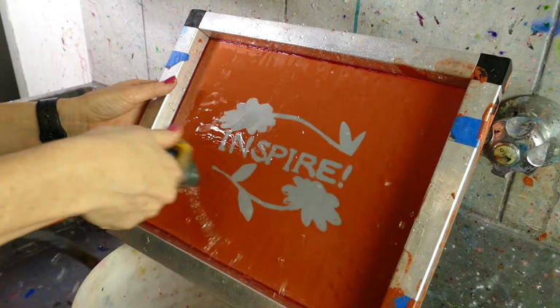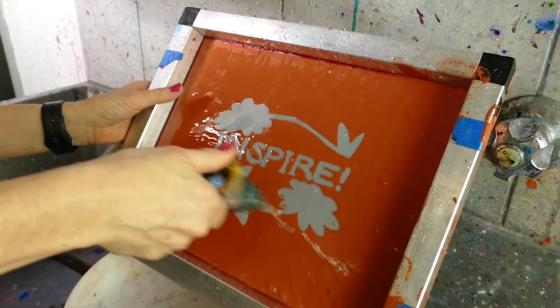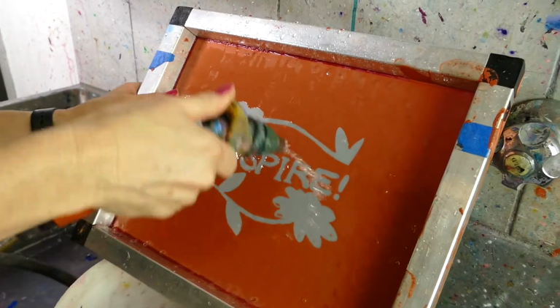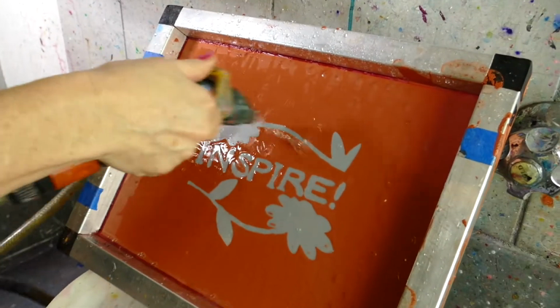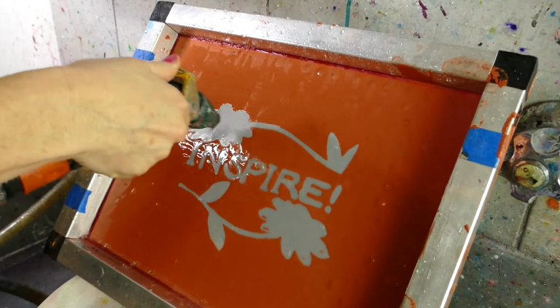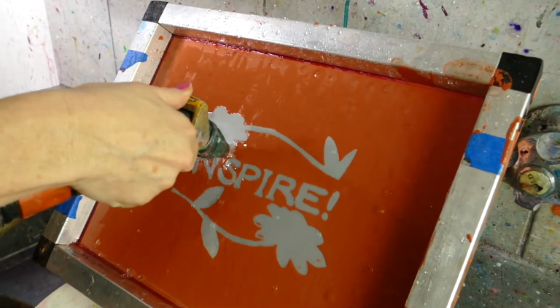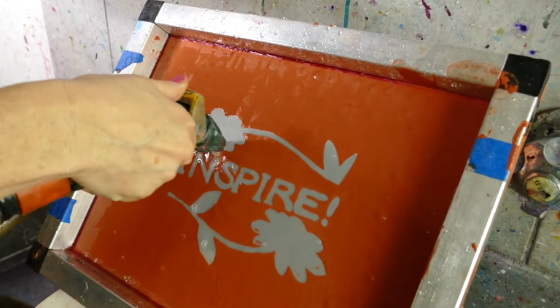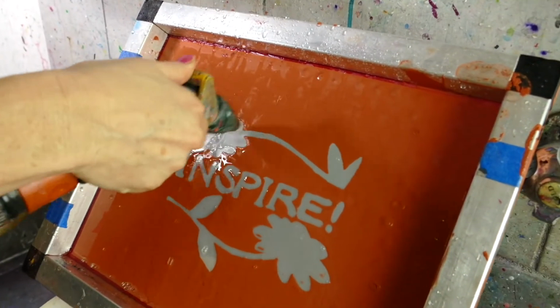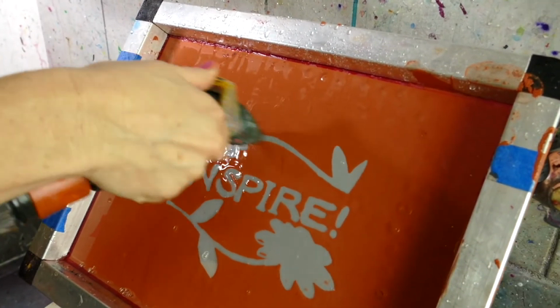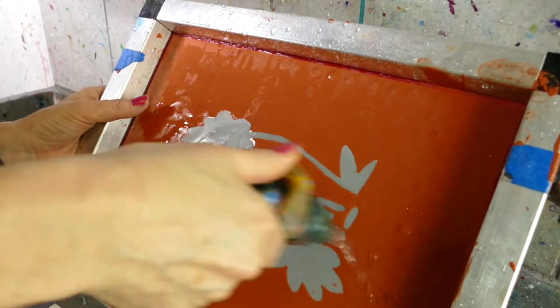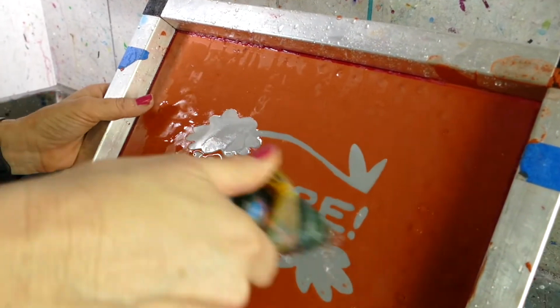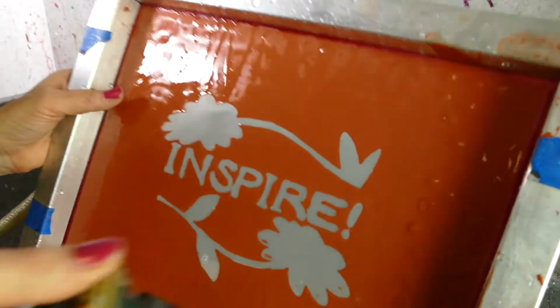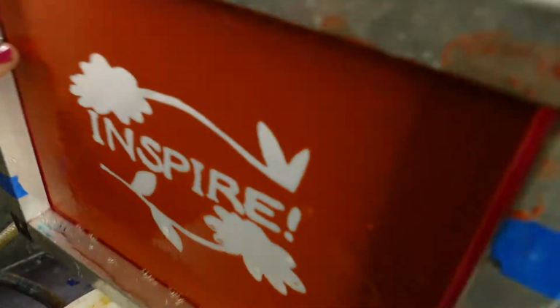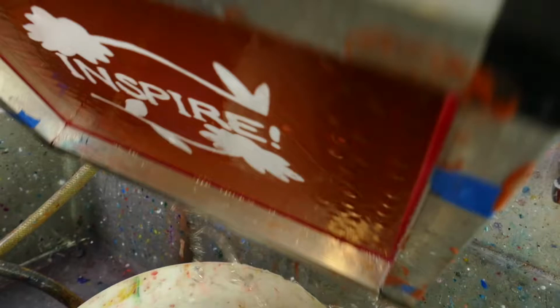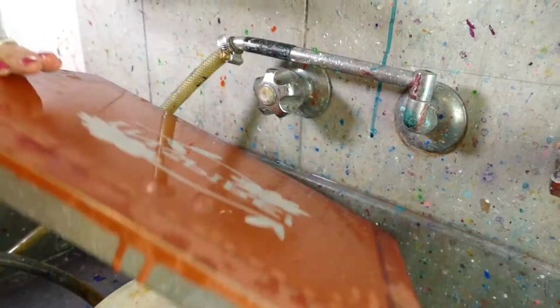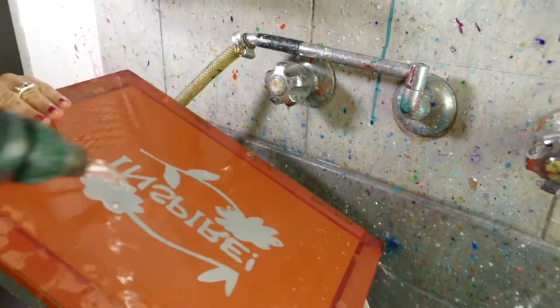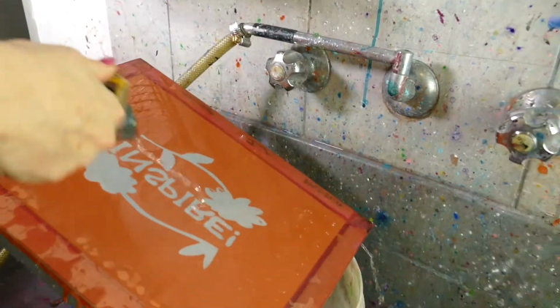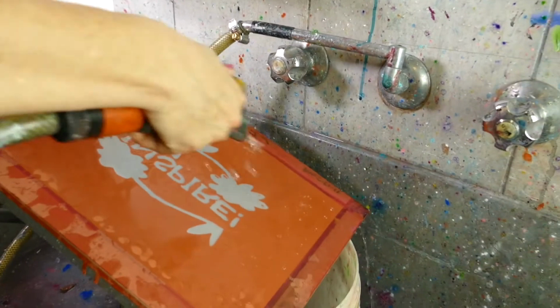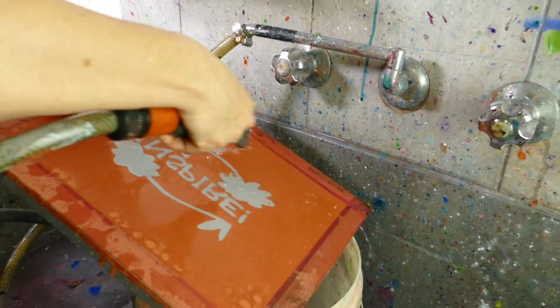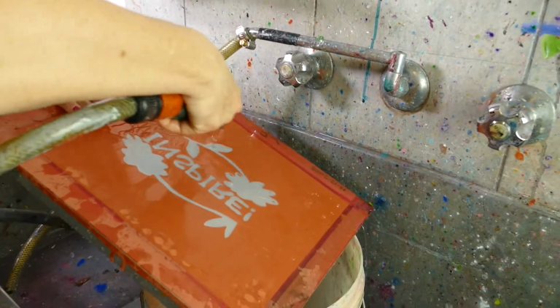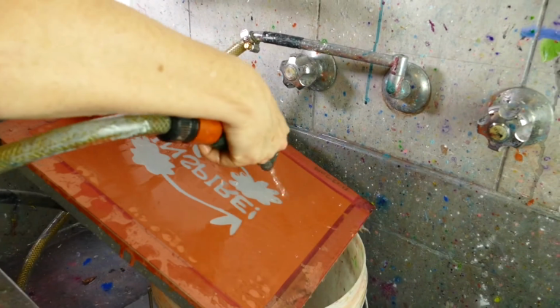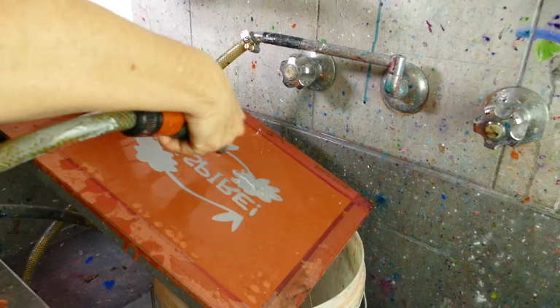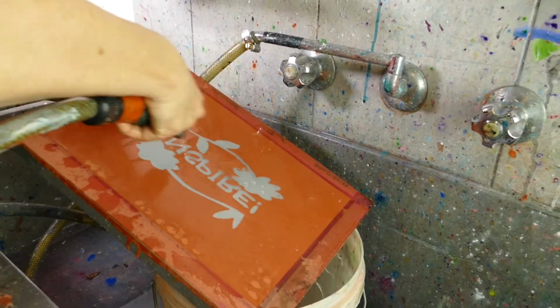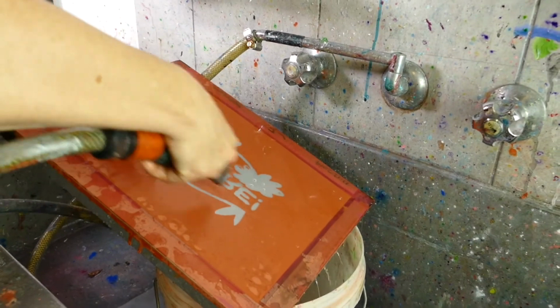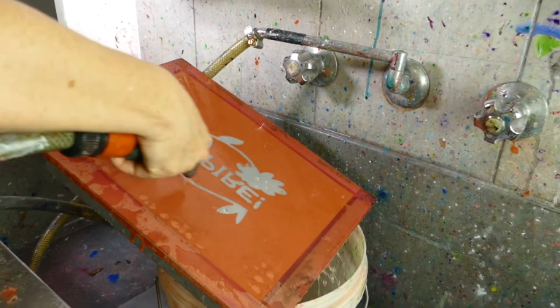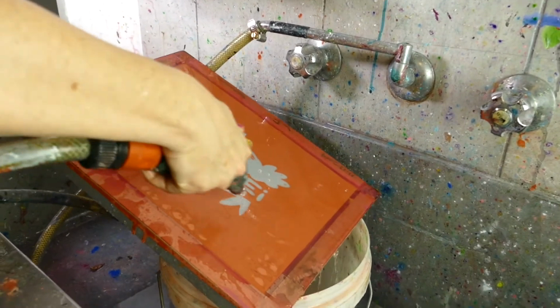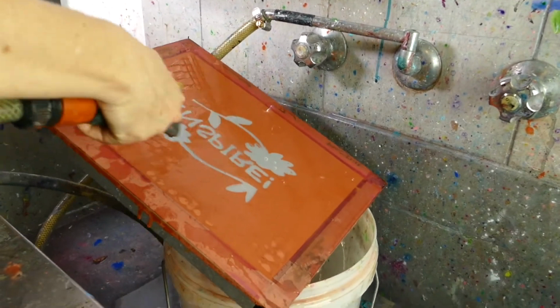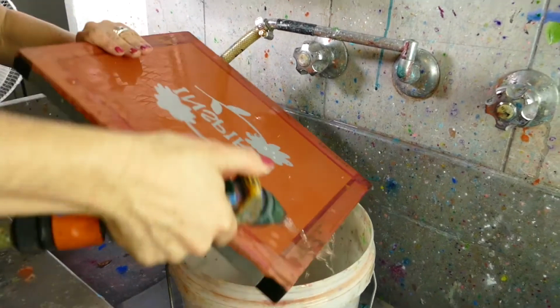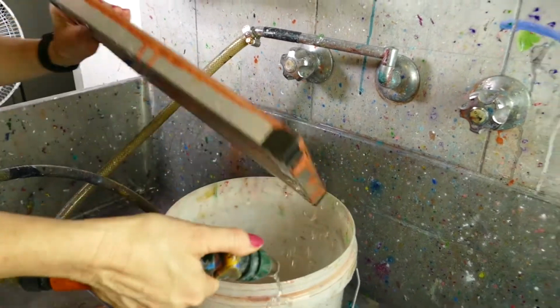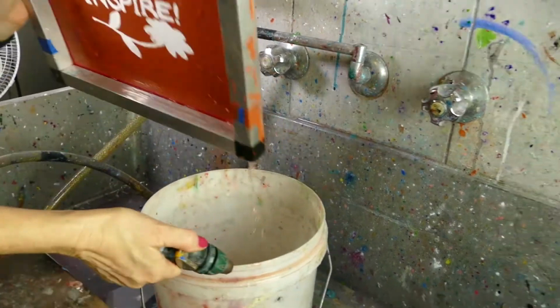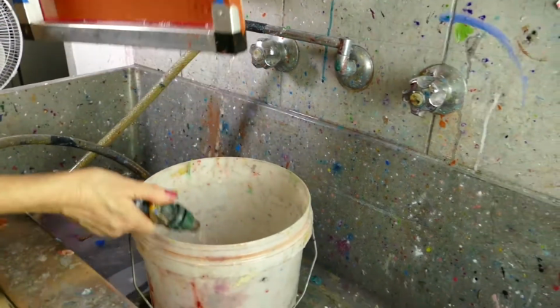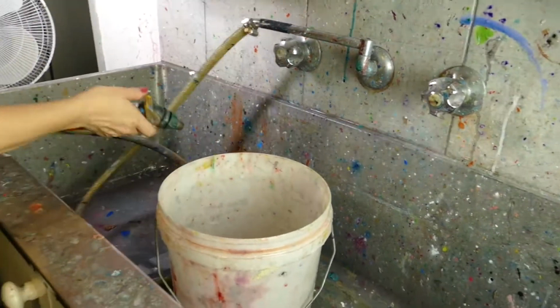Leave the block out to dry for 24 hours. Then you can rinse out the drawing fluid using cold water.